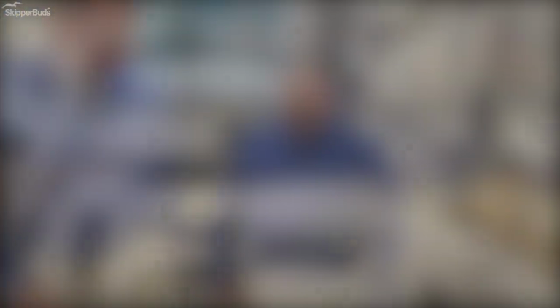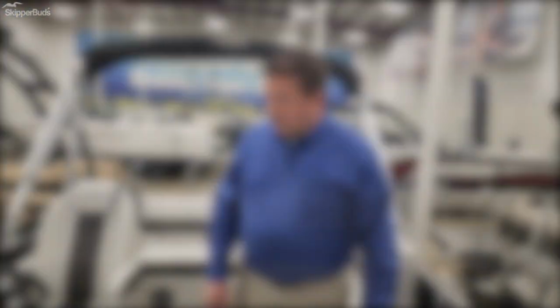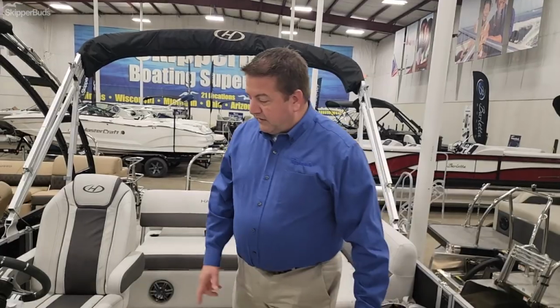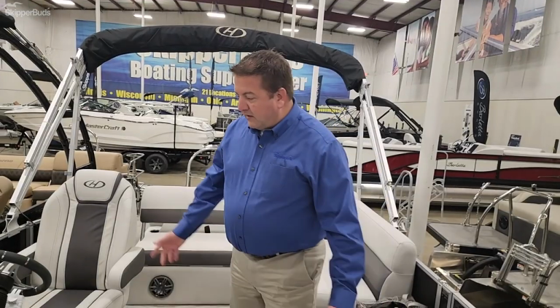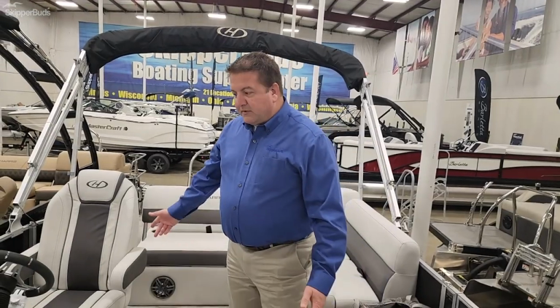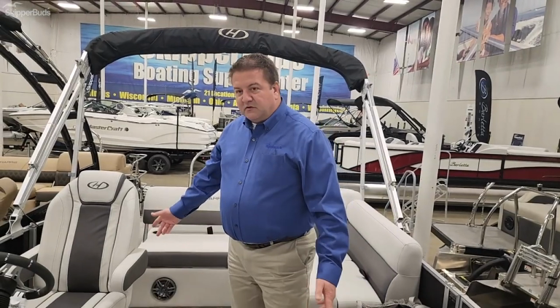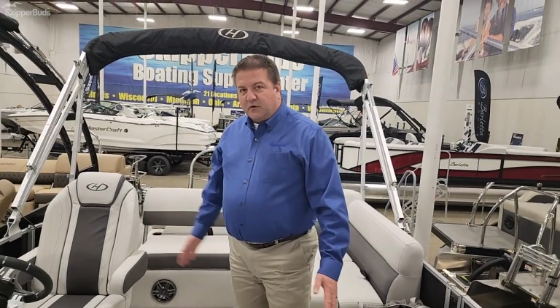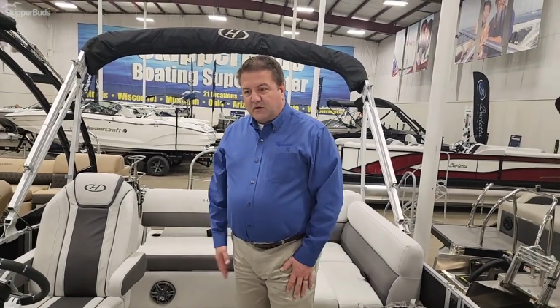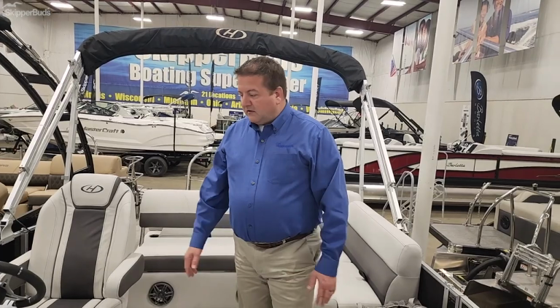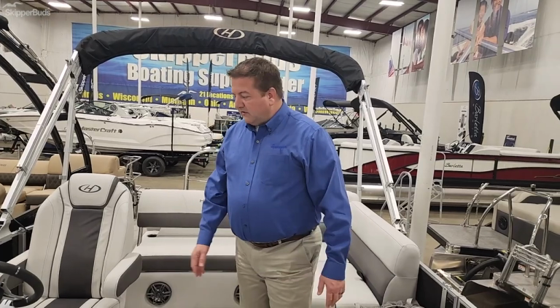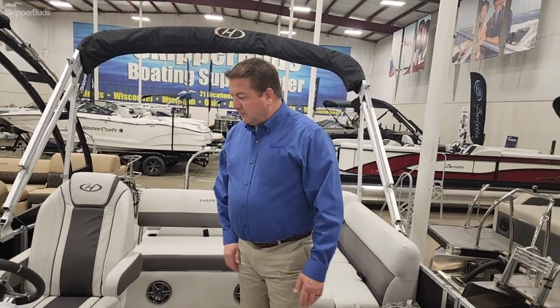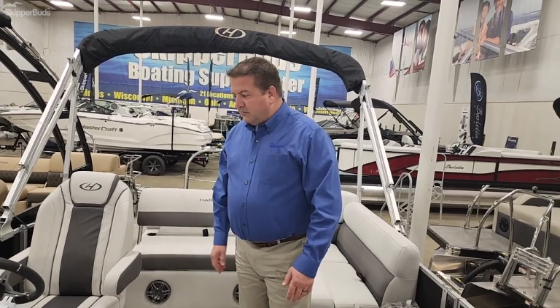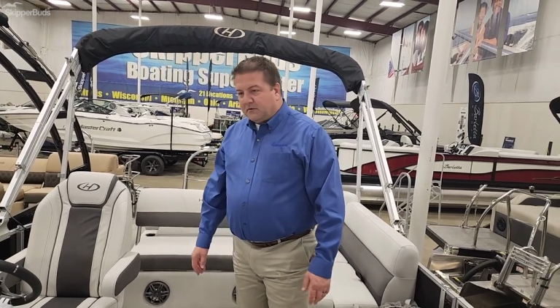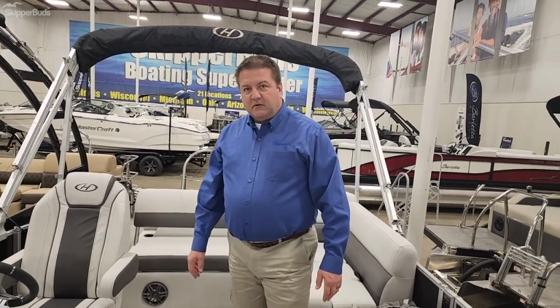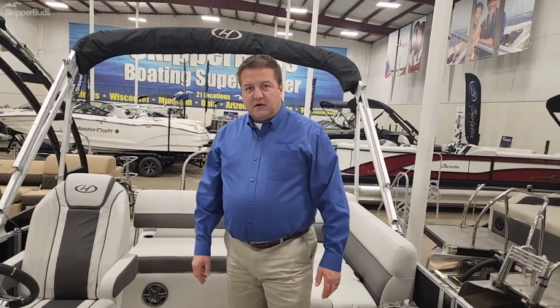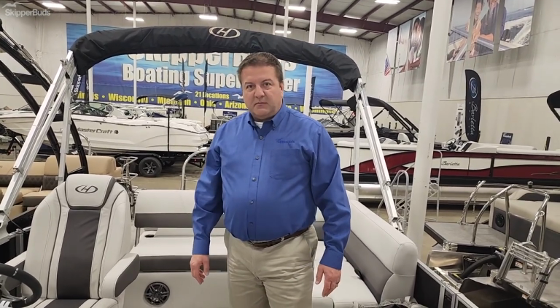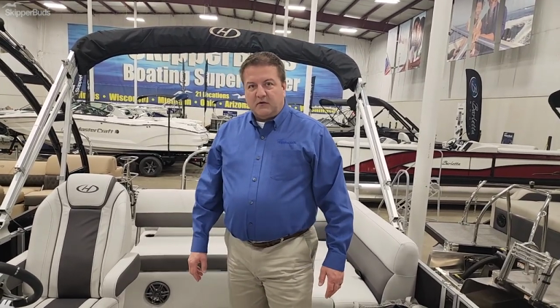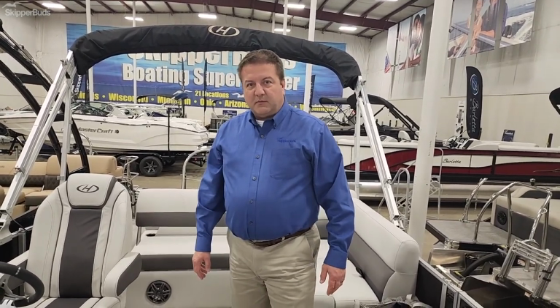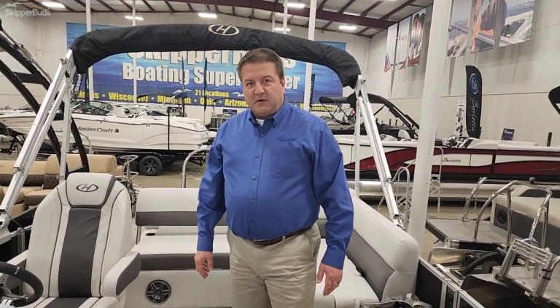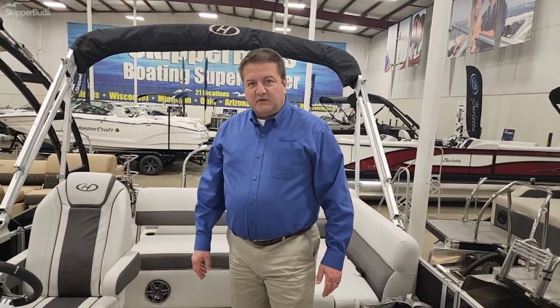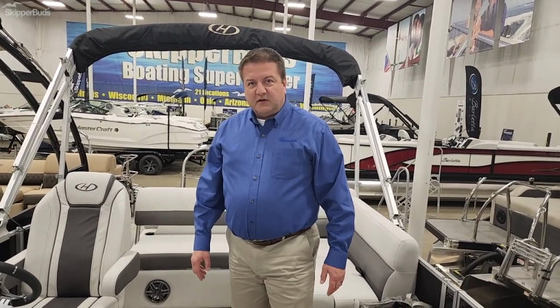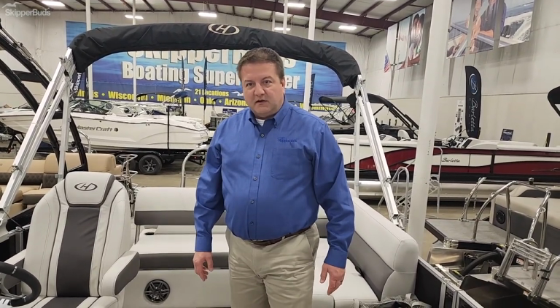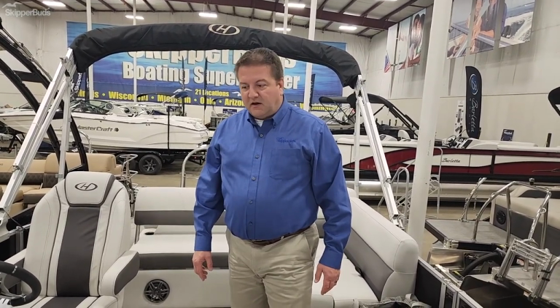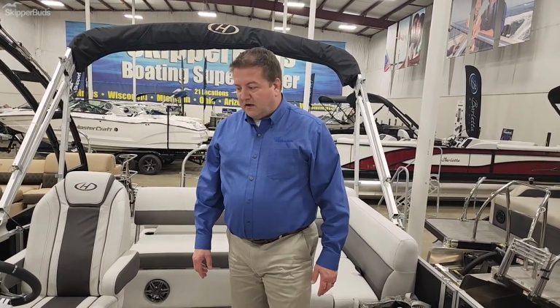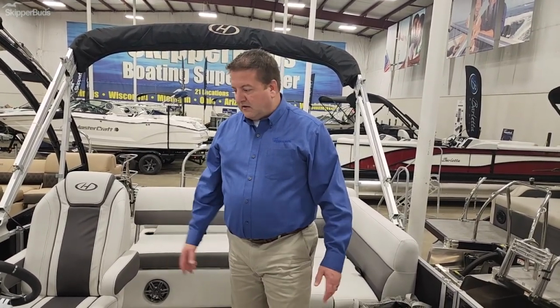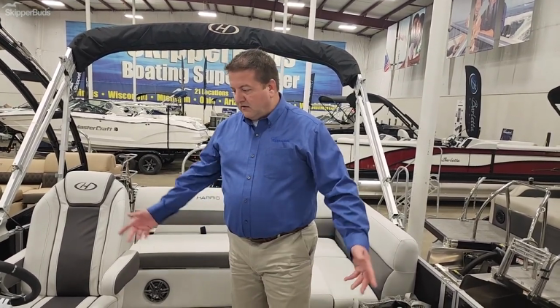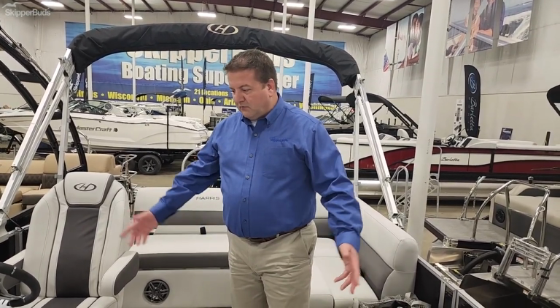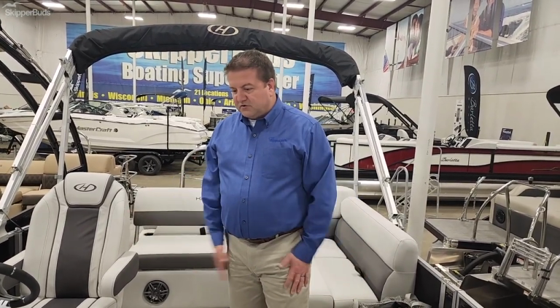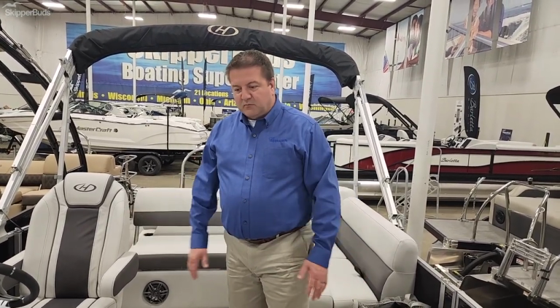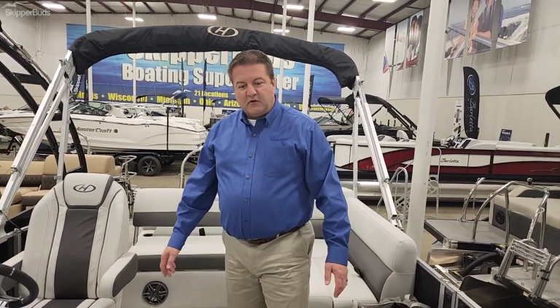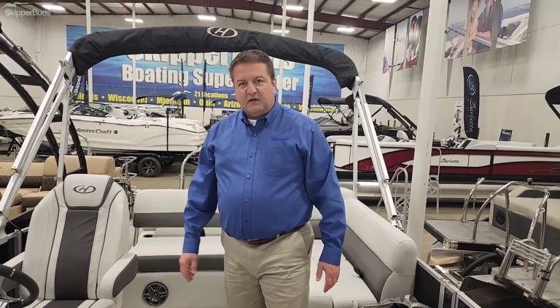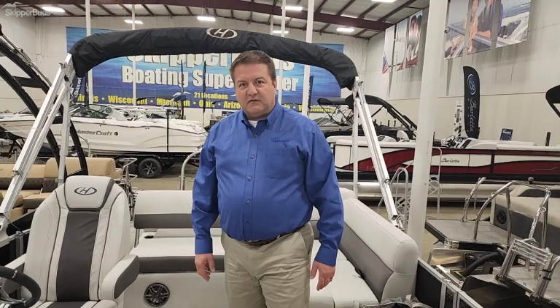It's a great family pontoon boat — again, it seats up to eight people. Come down to Skipper Buds and see it, and we'll show you more of the details.